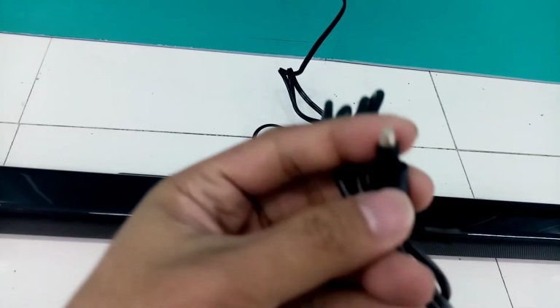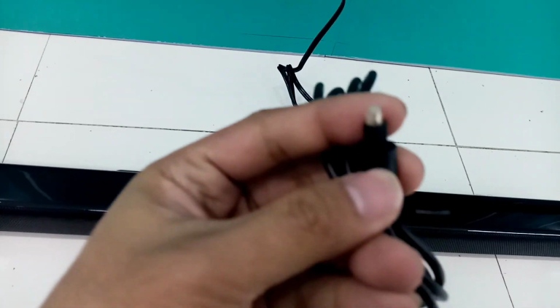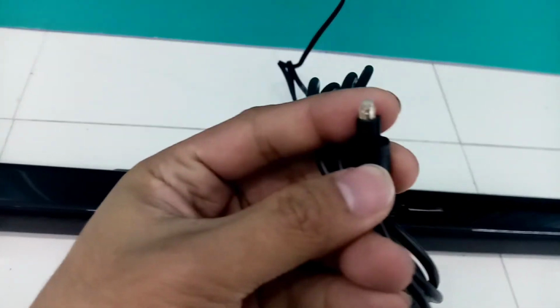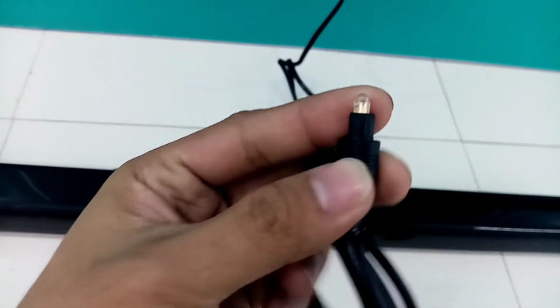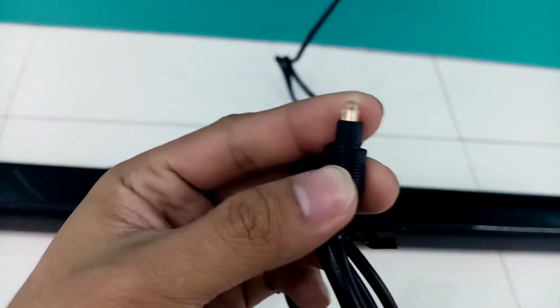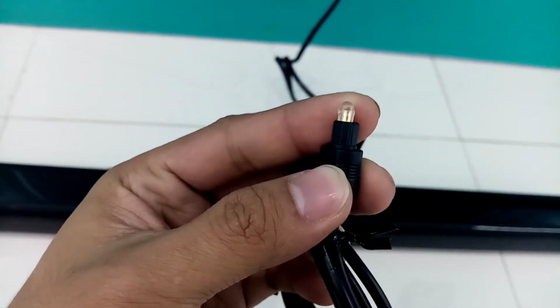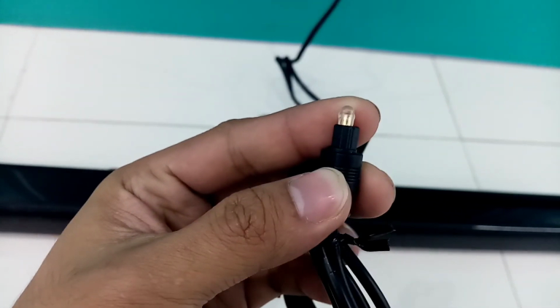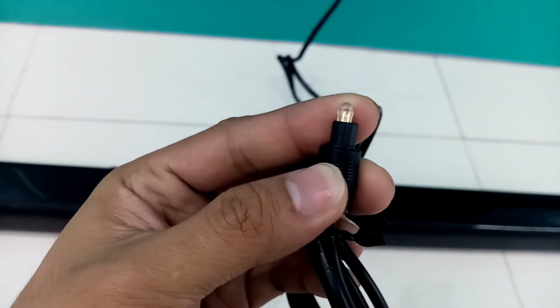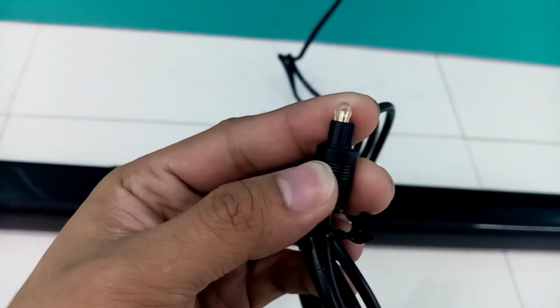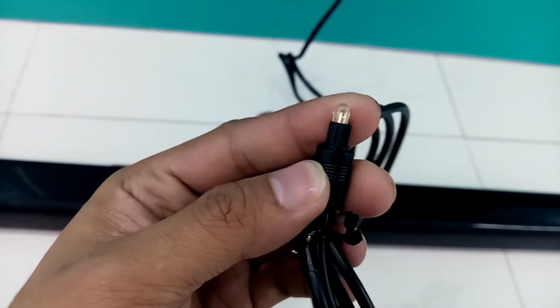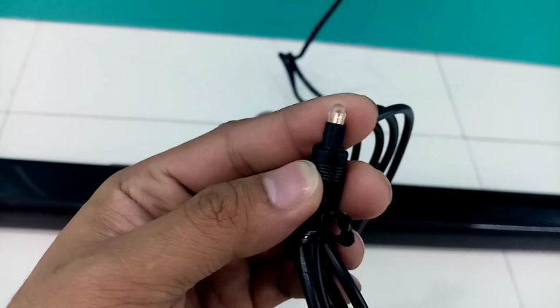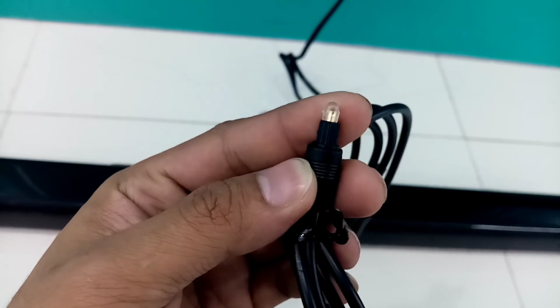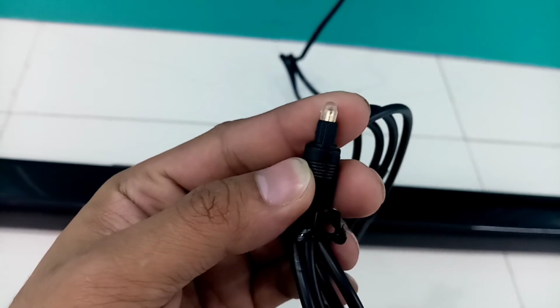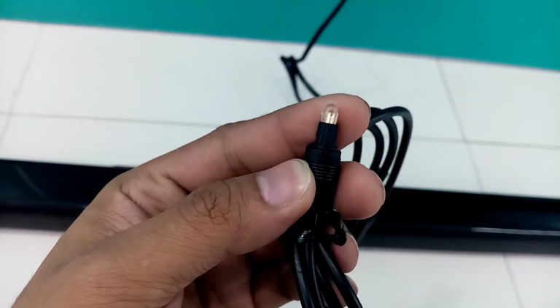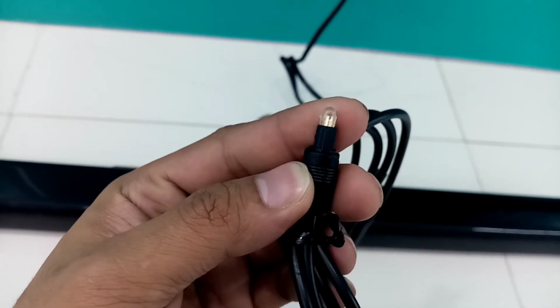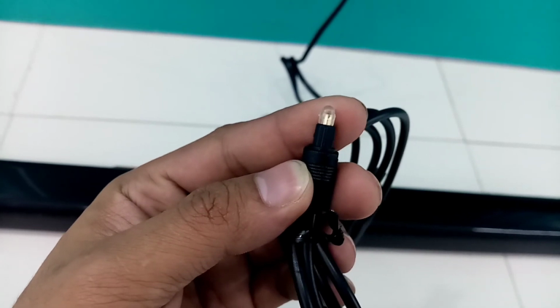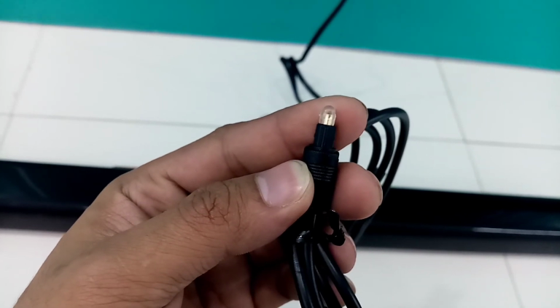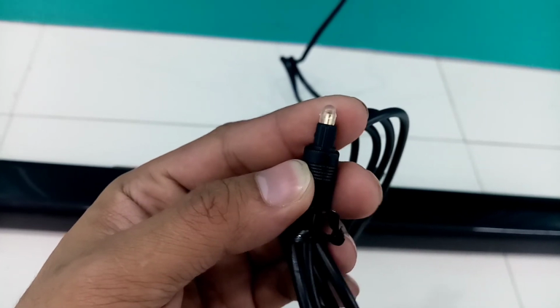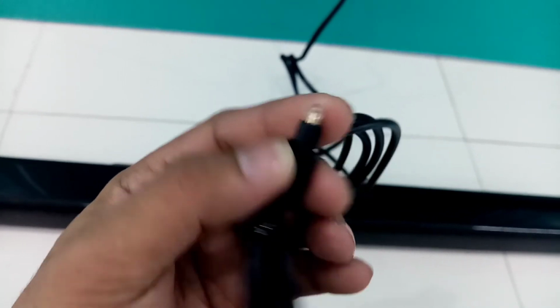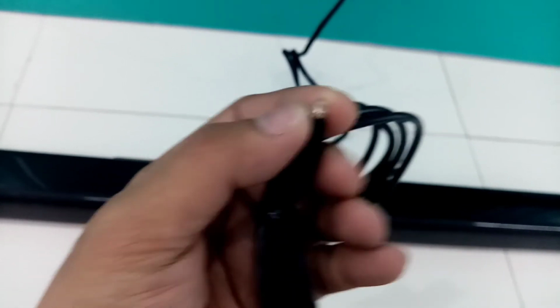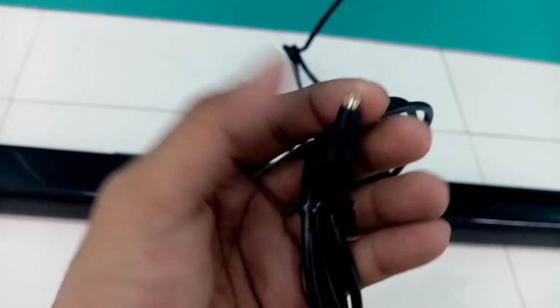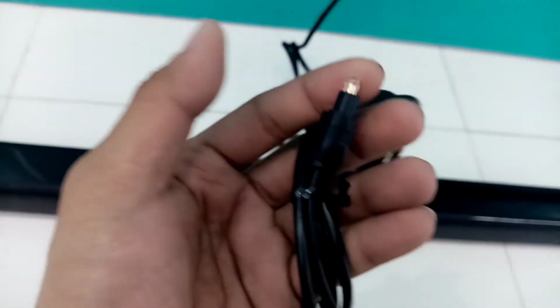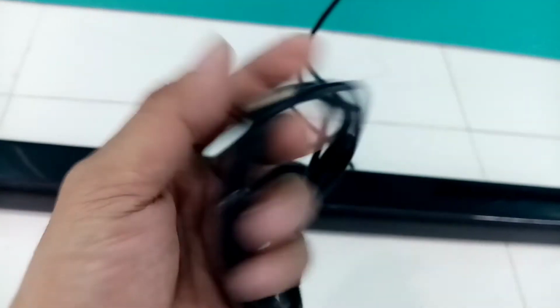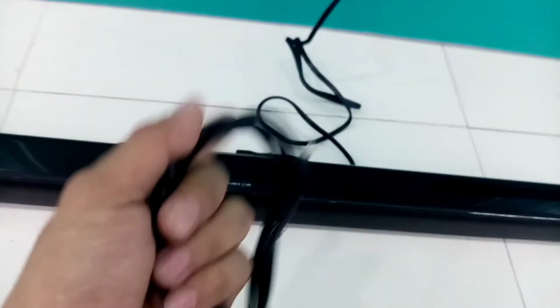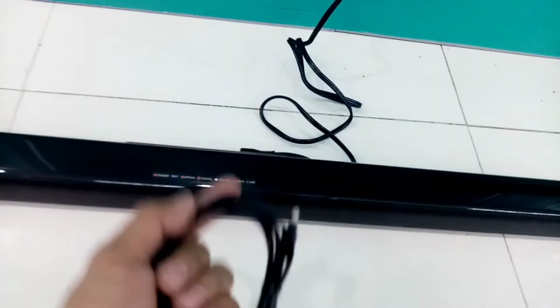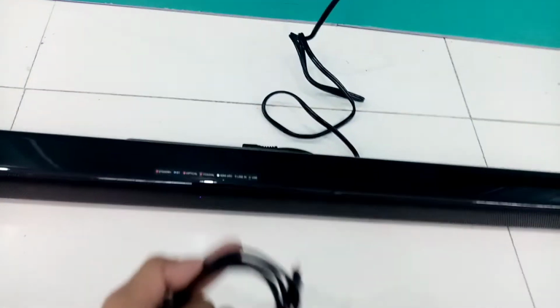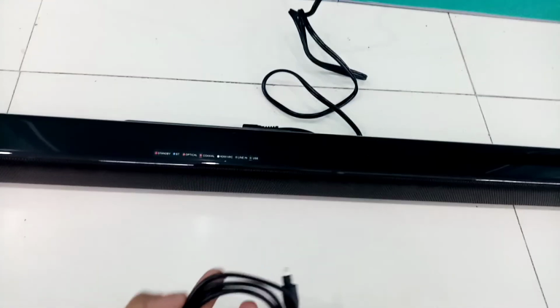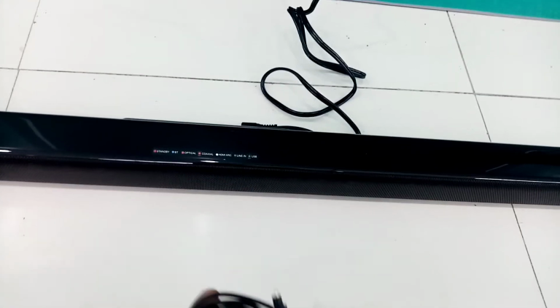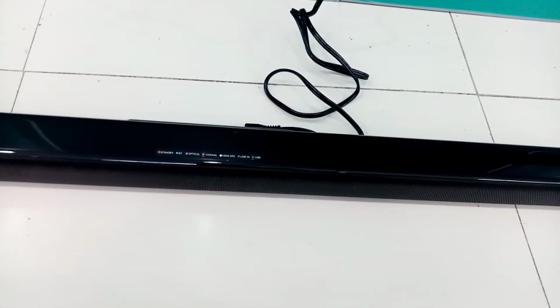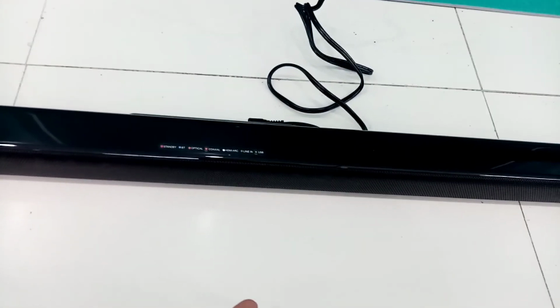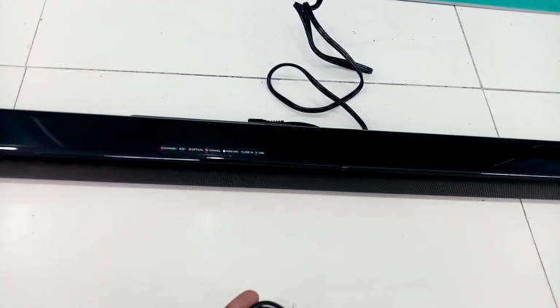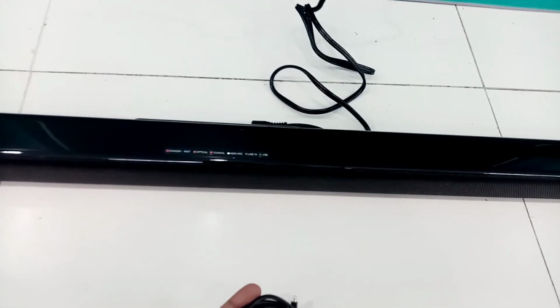To connect this soundbar to a smart TV, we can use this optical connector.